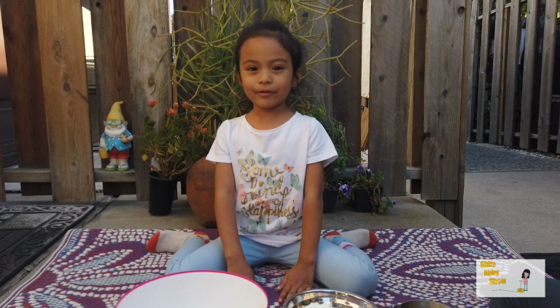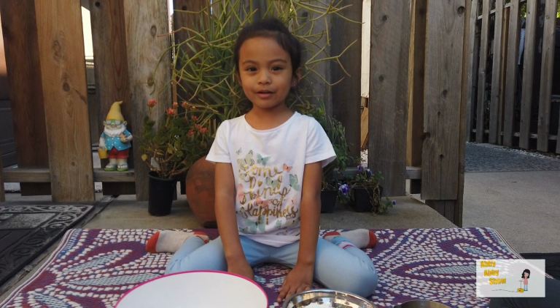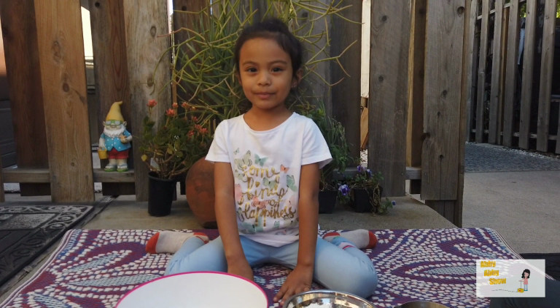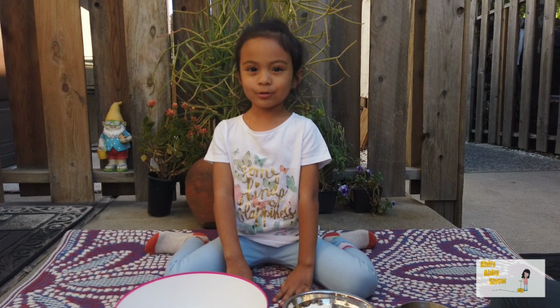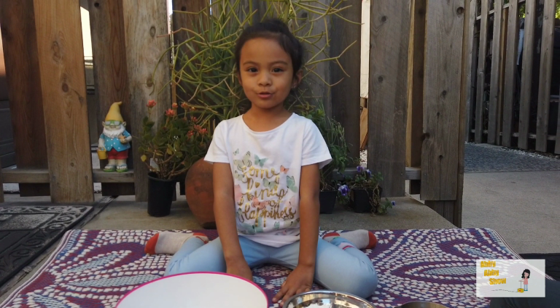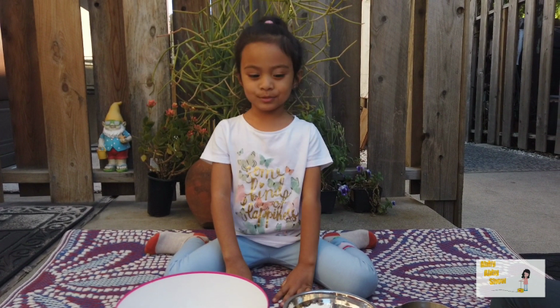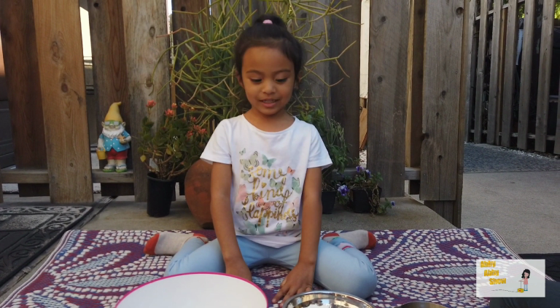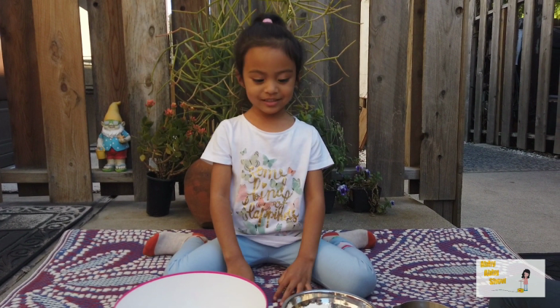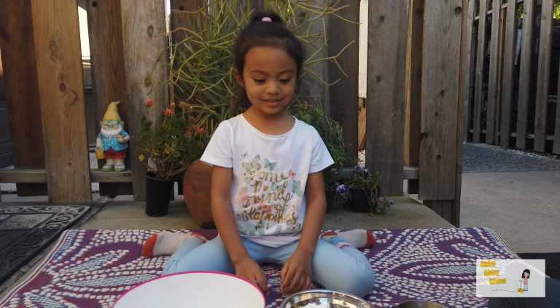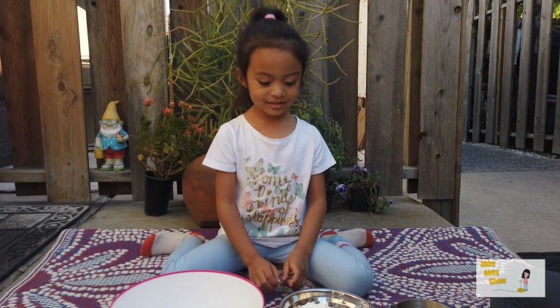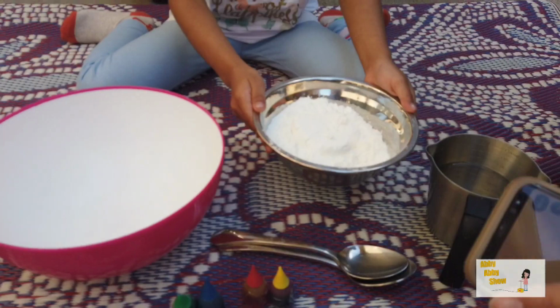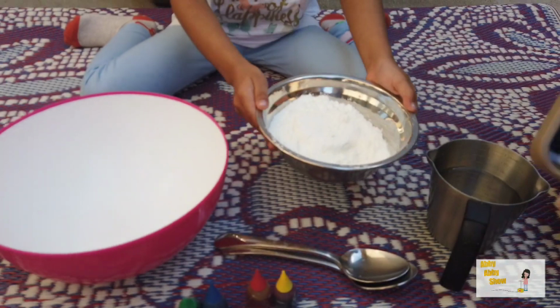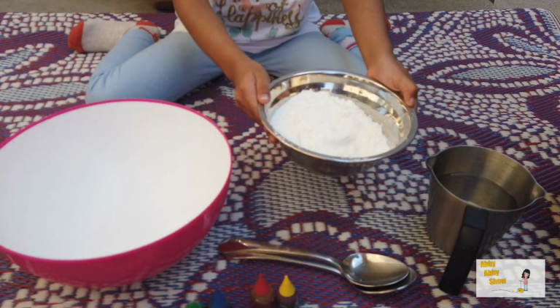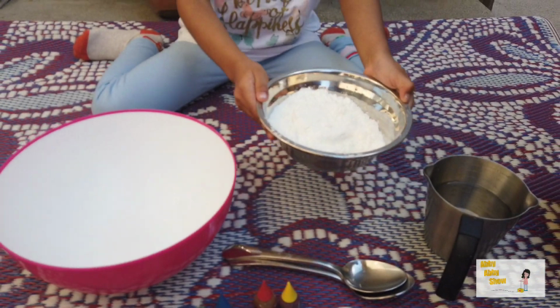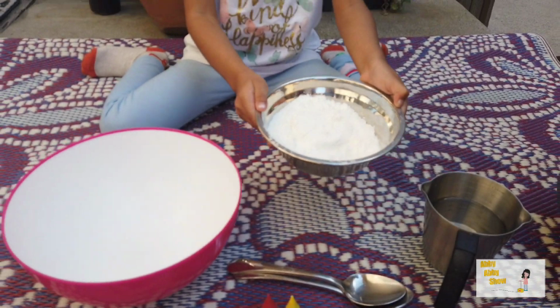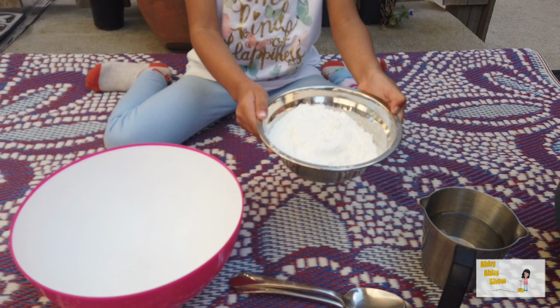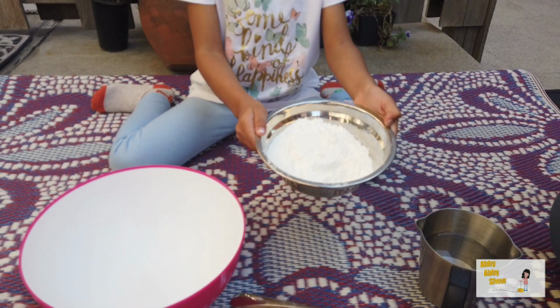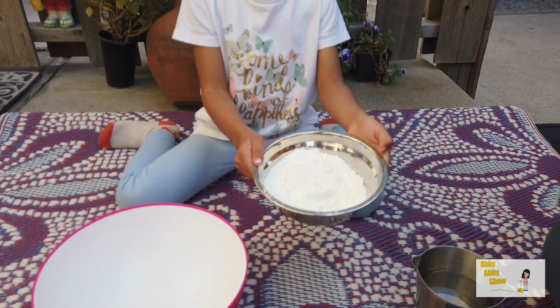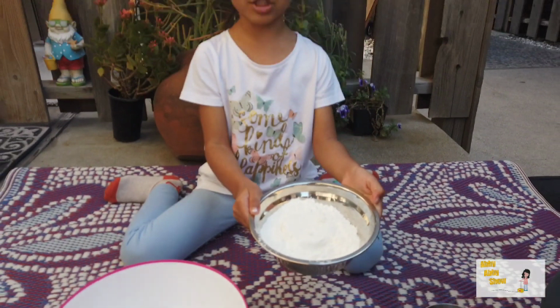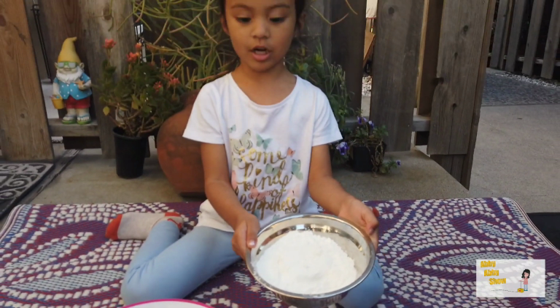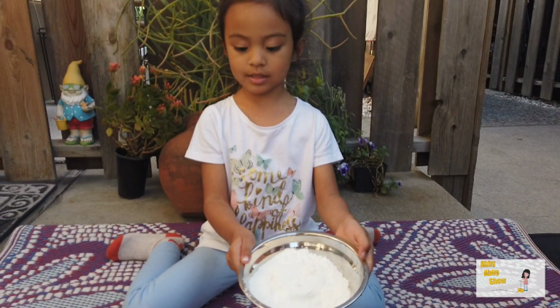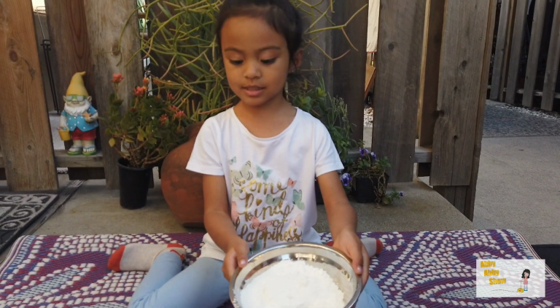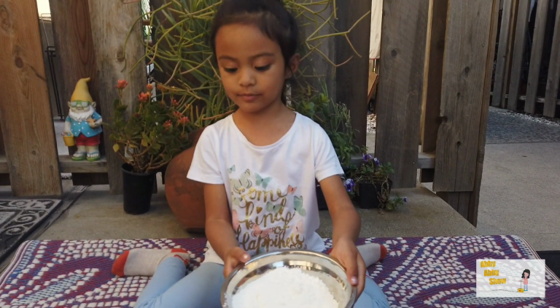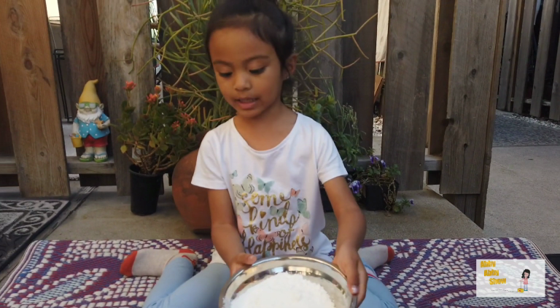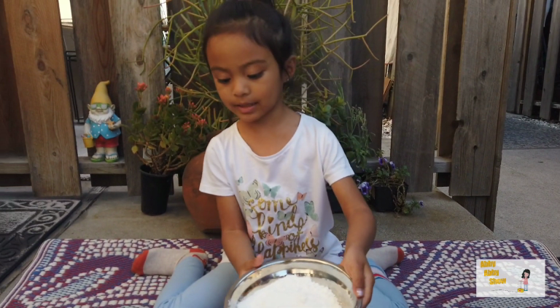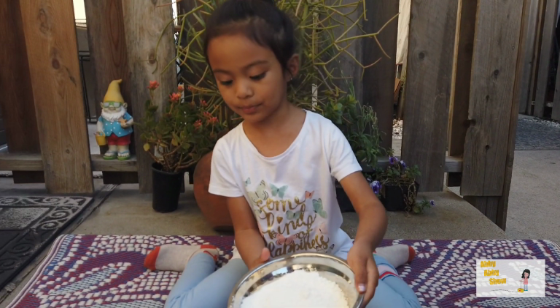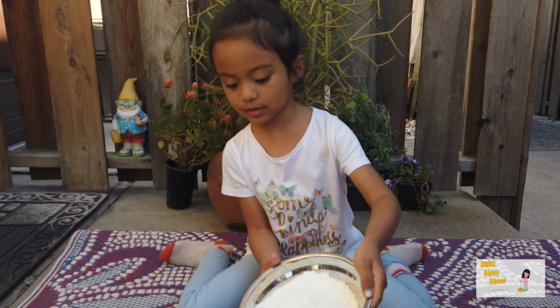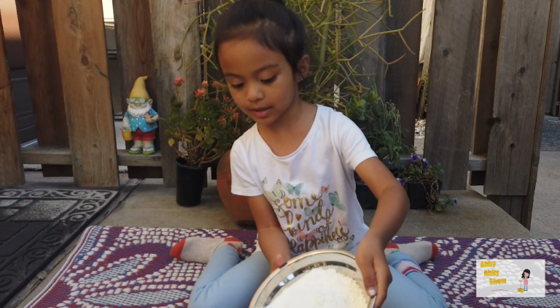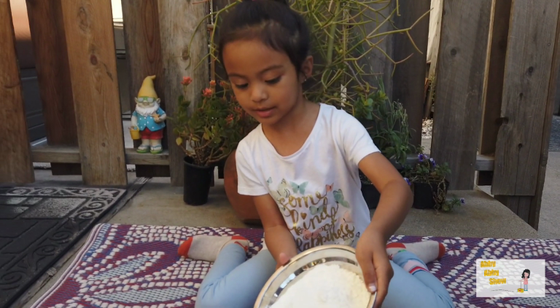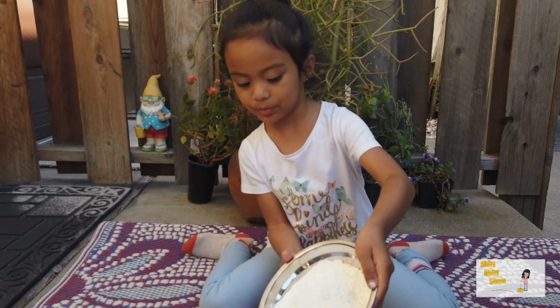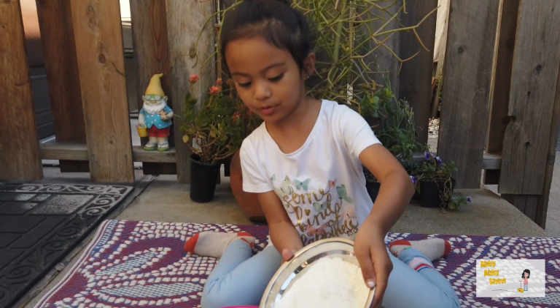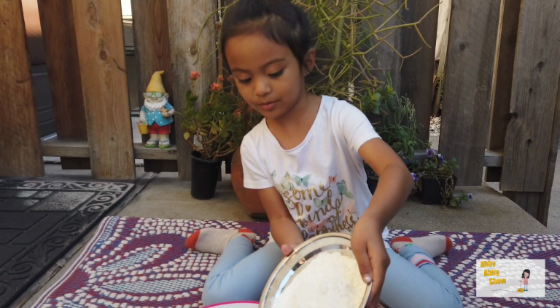Today we're going to make oobleck. What is that? Cornstarch. Yeah, the corn and the bowl.